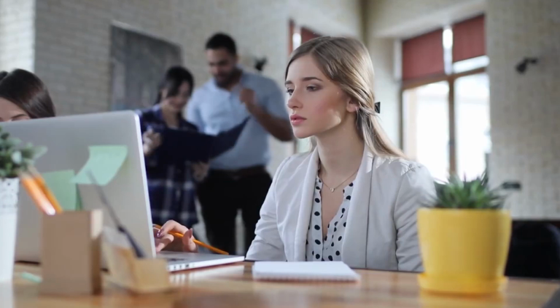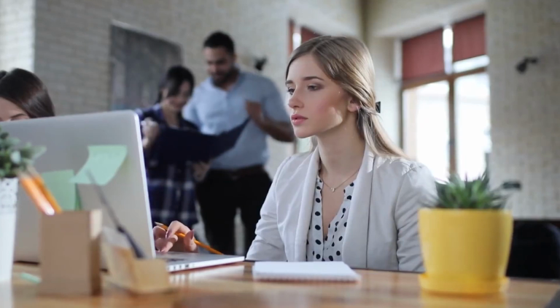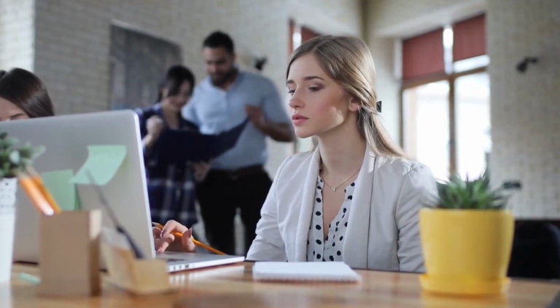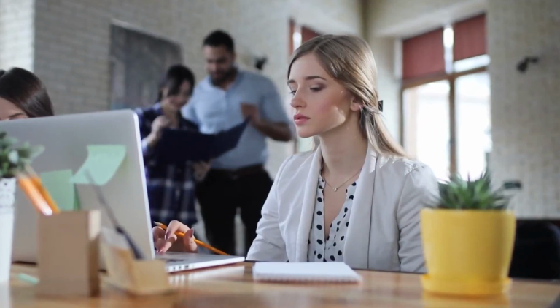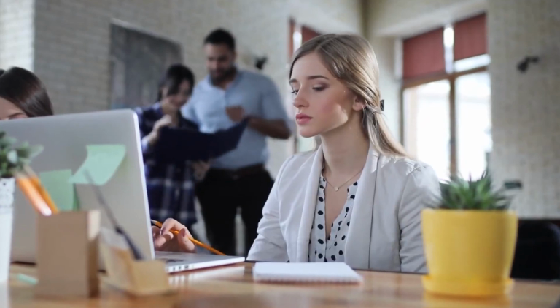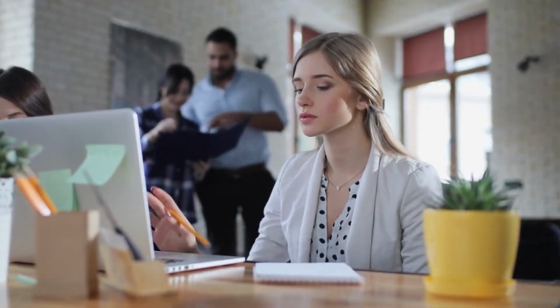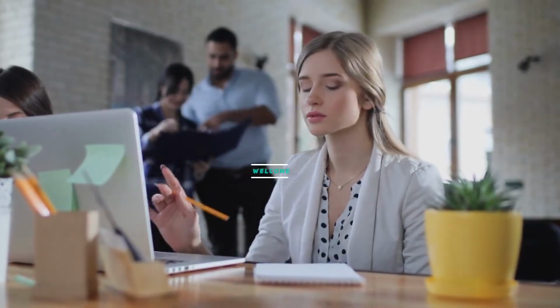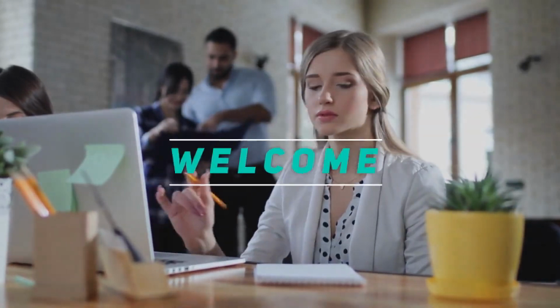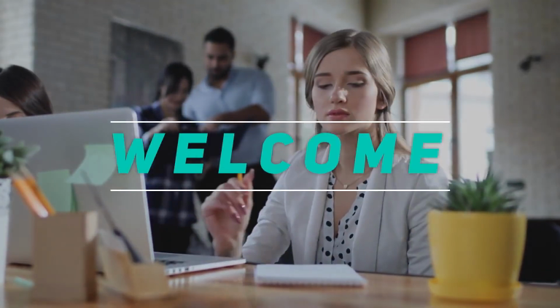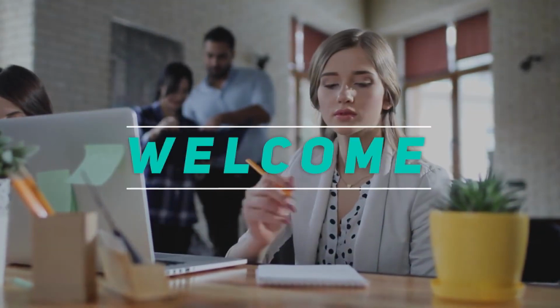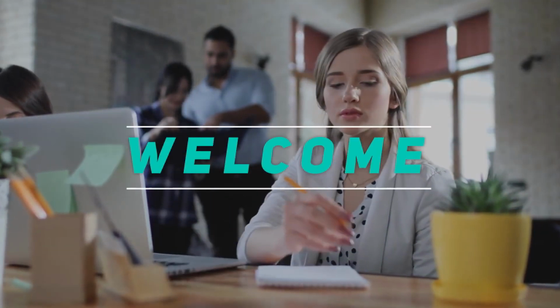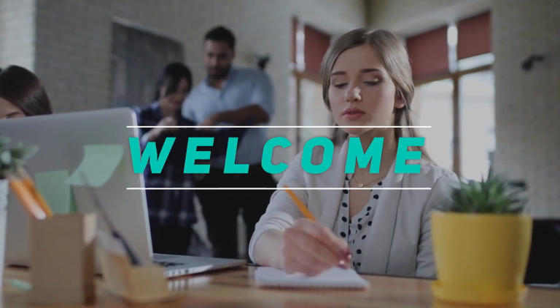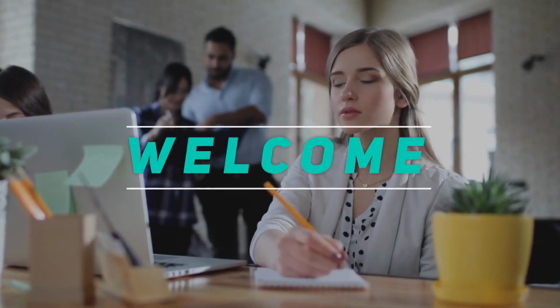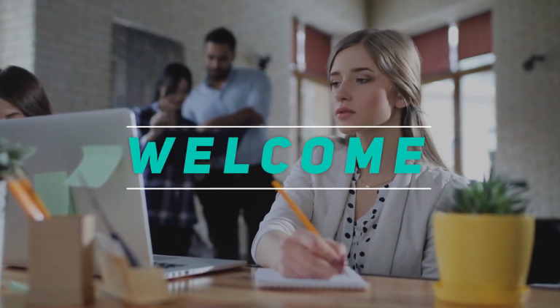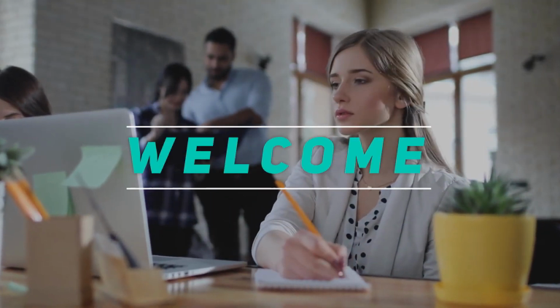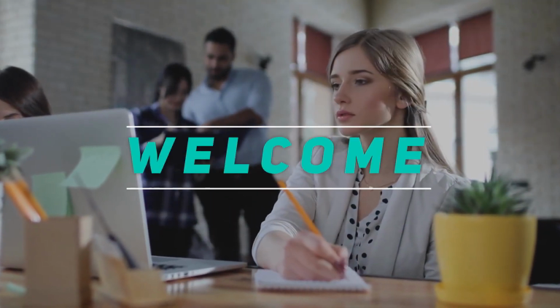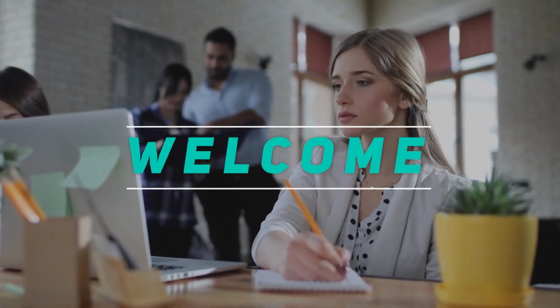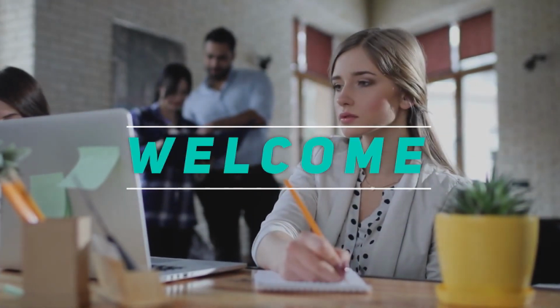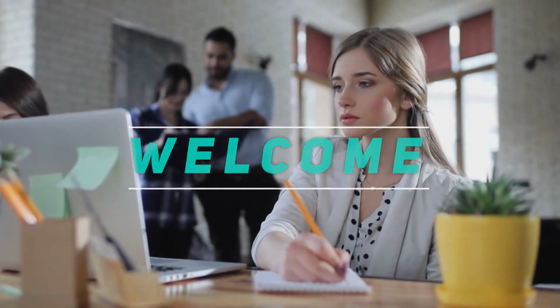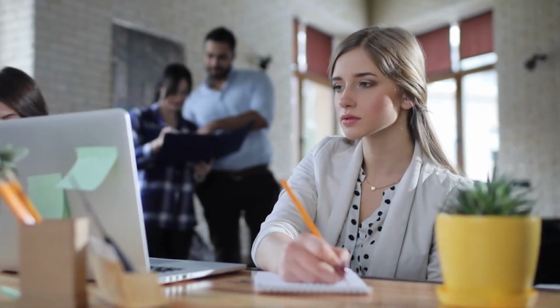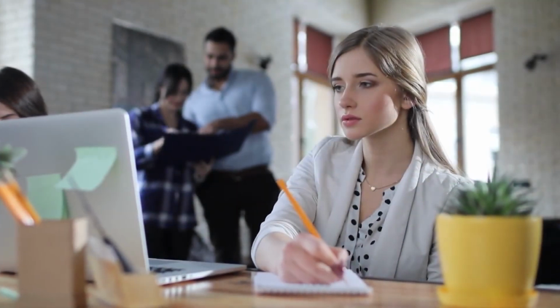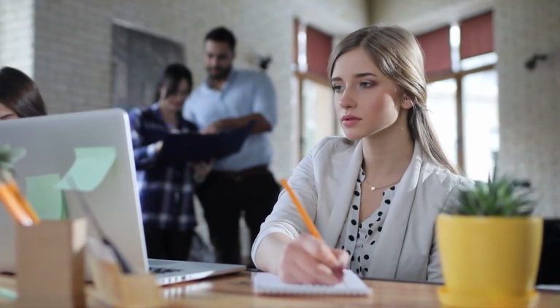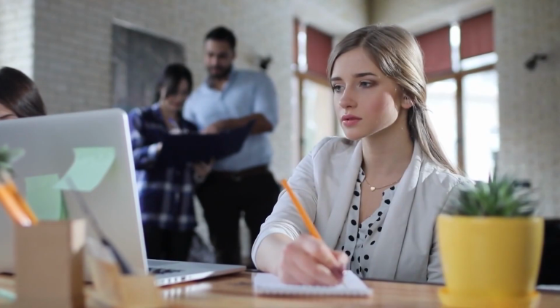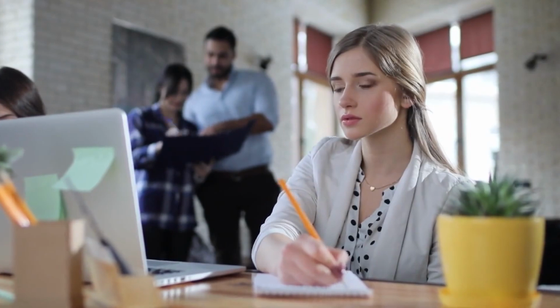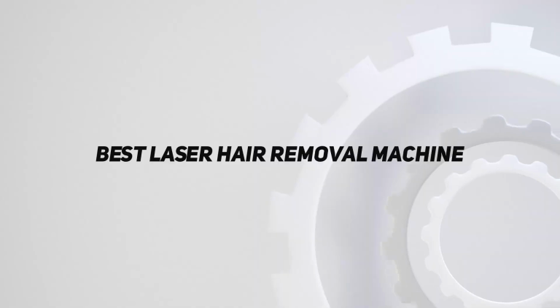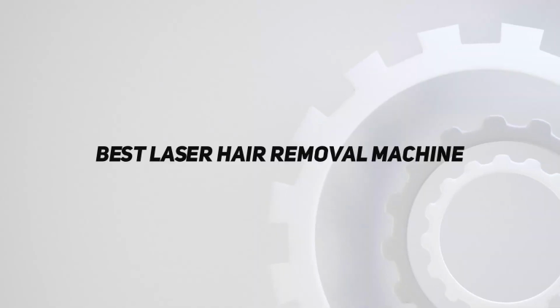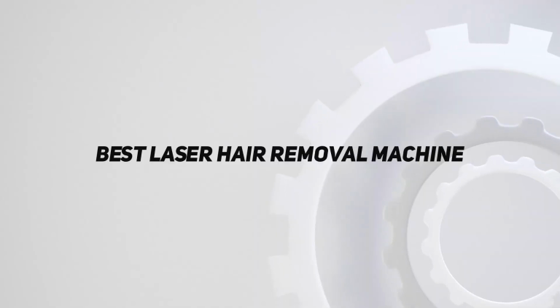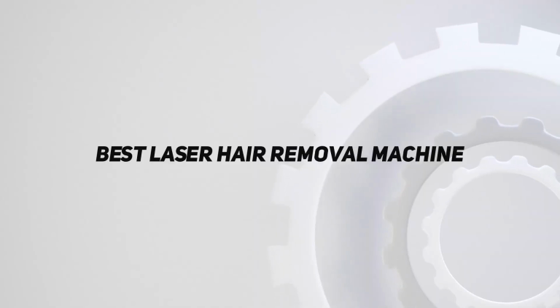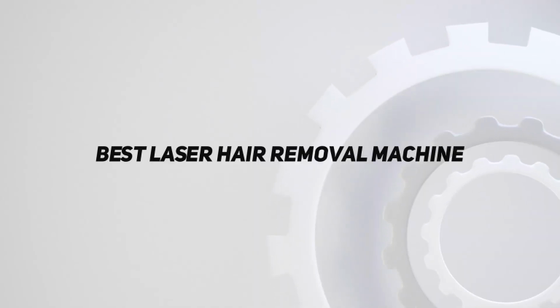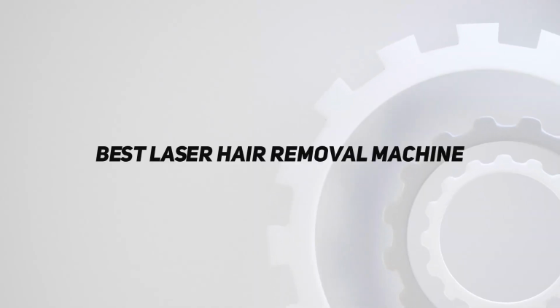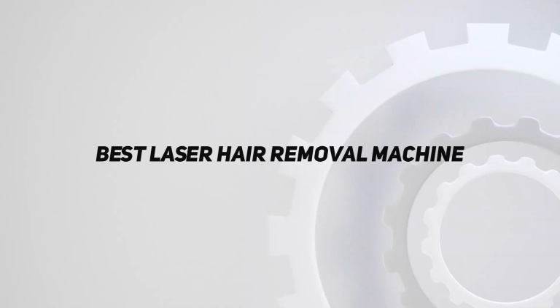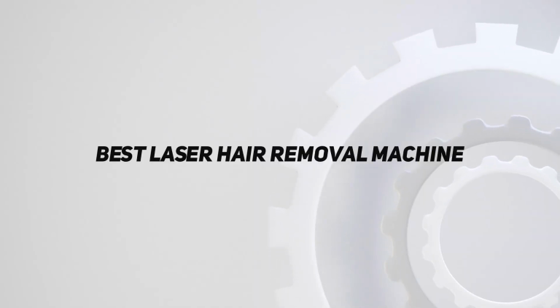Hey, welcome back to my channel. In this video, I'm gonna talk about the top 5 best laser hair removal machines.